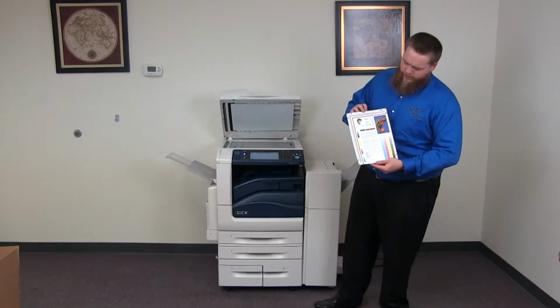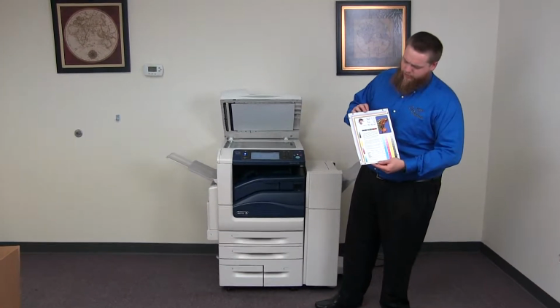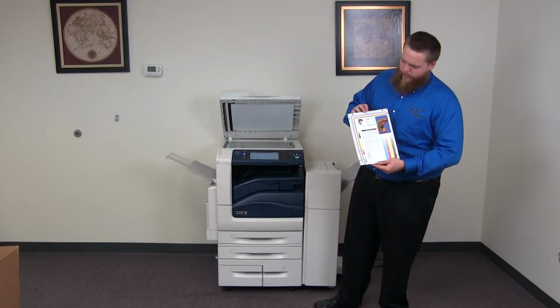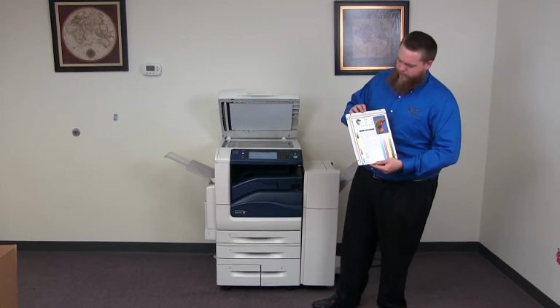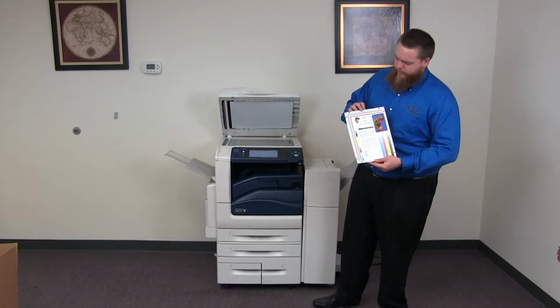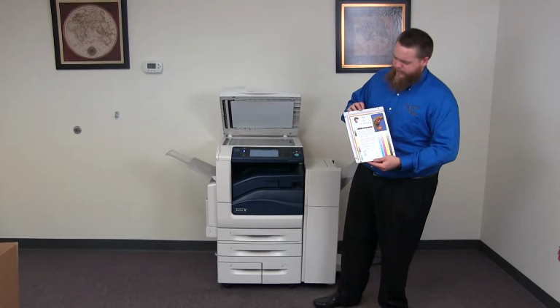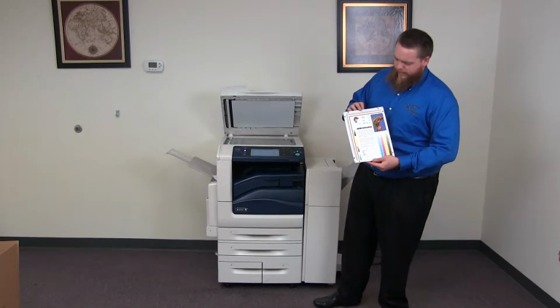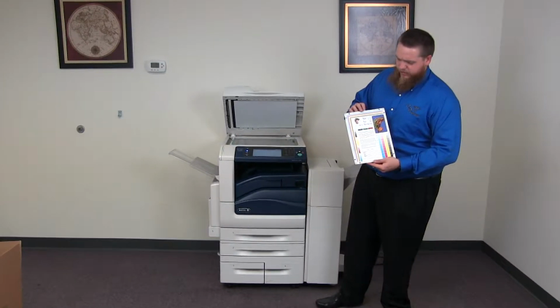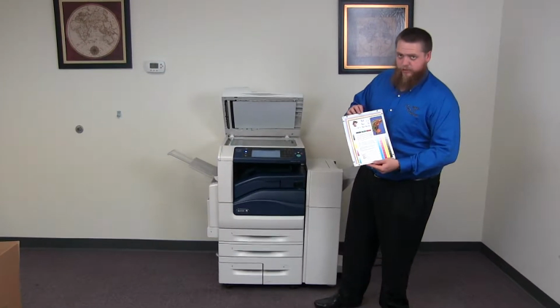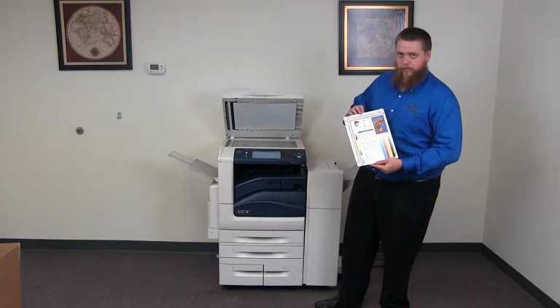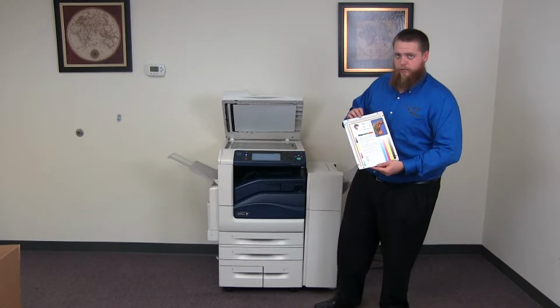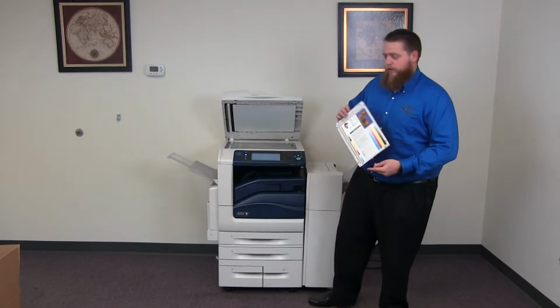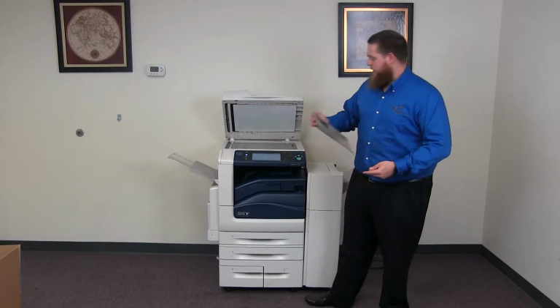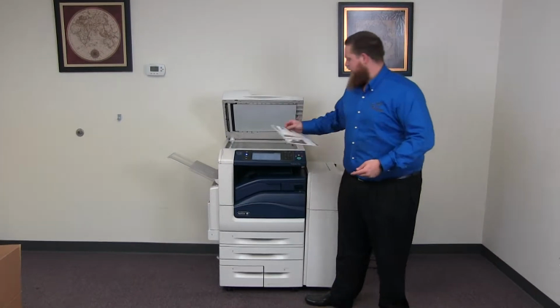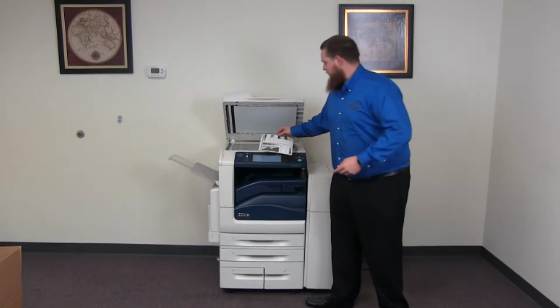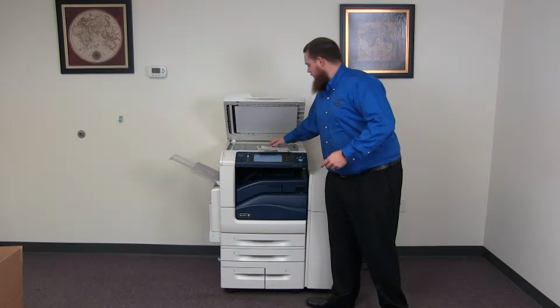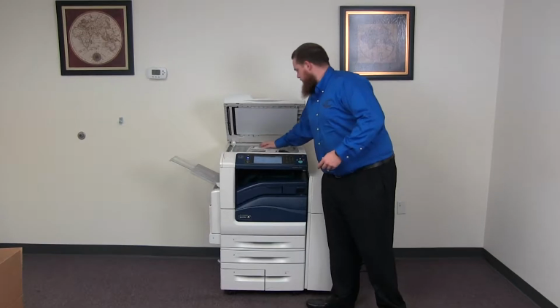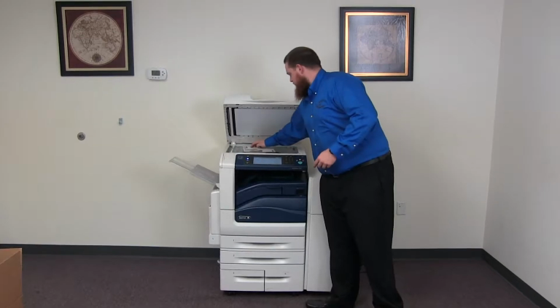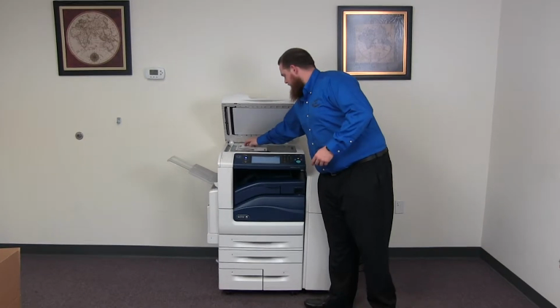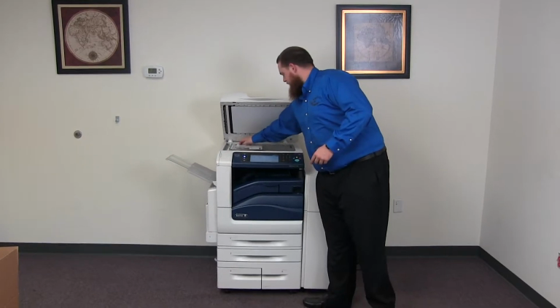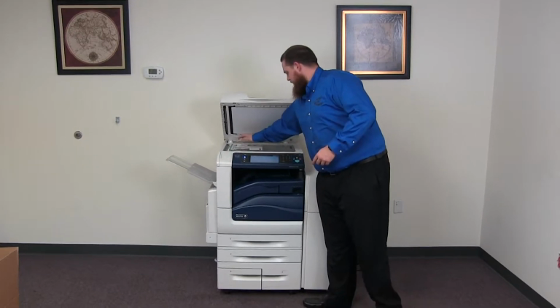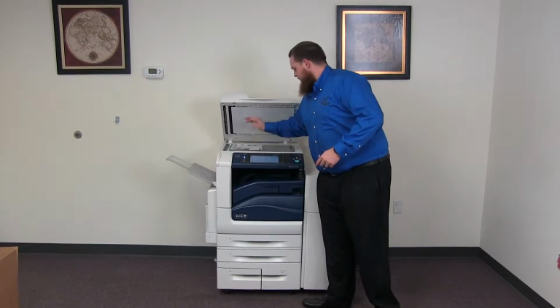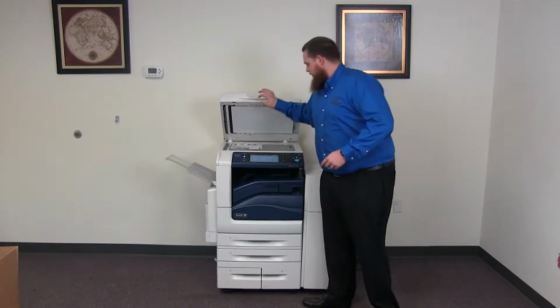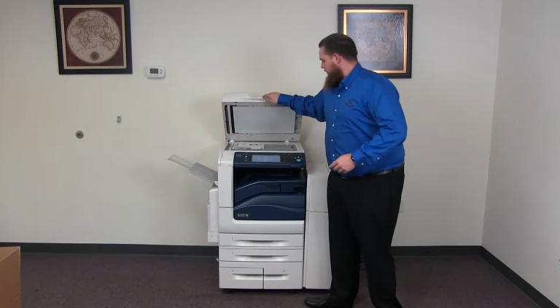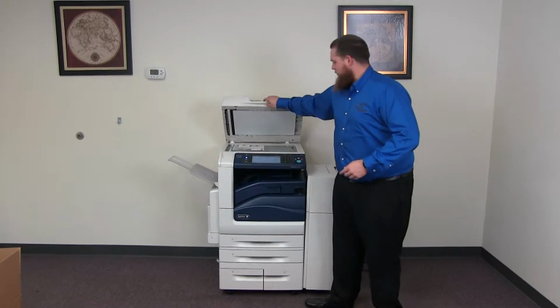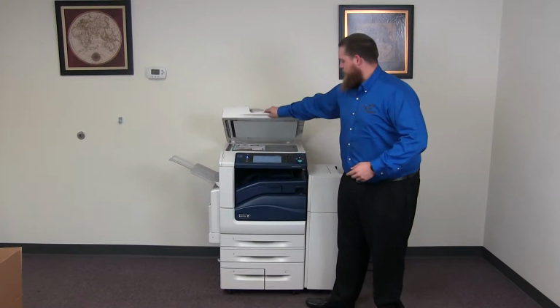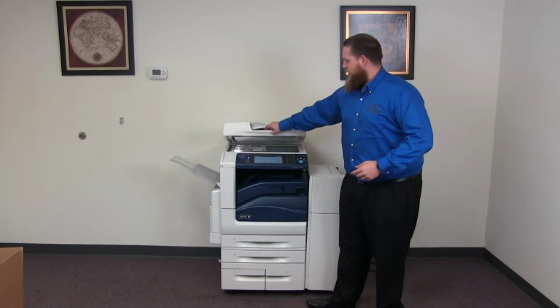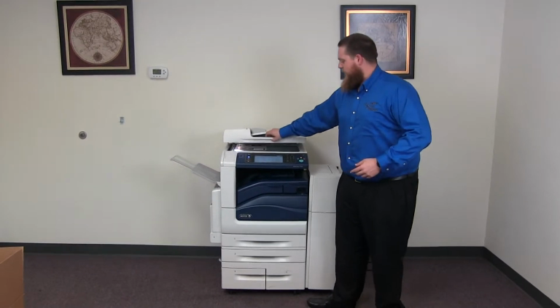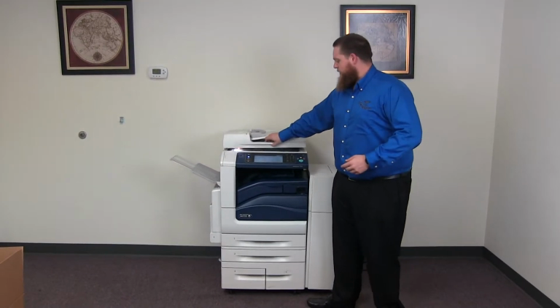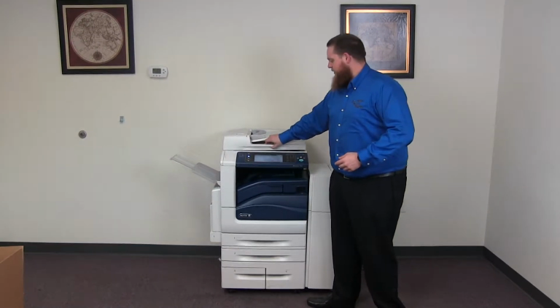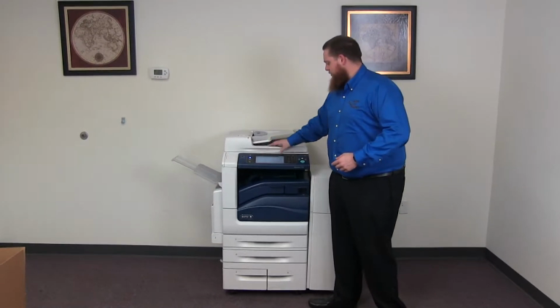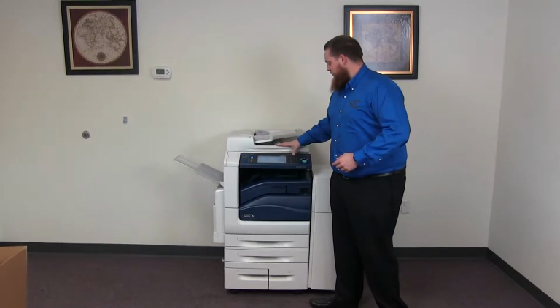Now we'll go ahead and run a few test copies to show the color quality on this machine. We'll use our copy test chart.